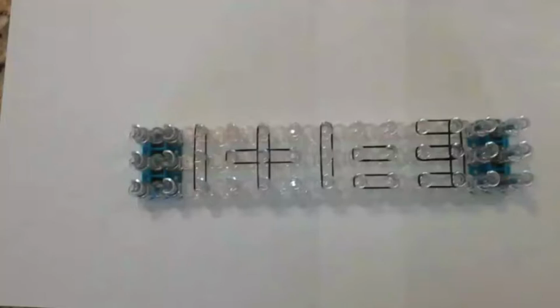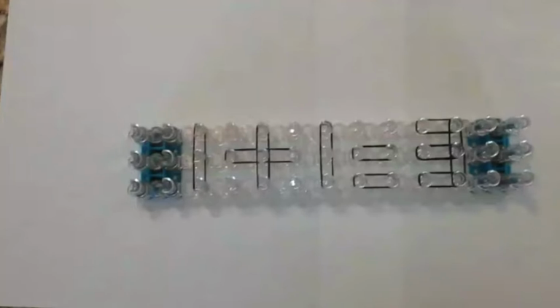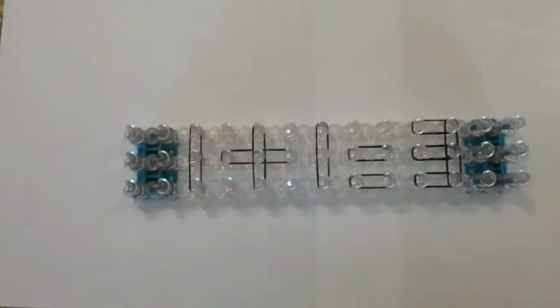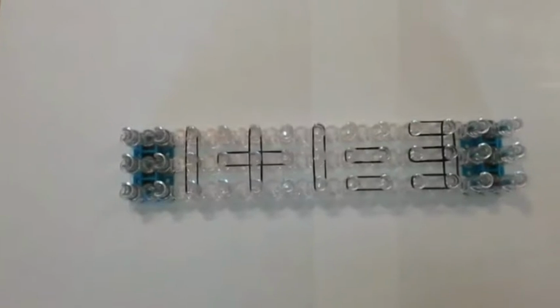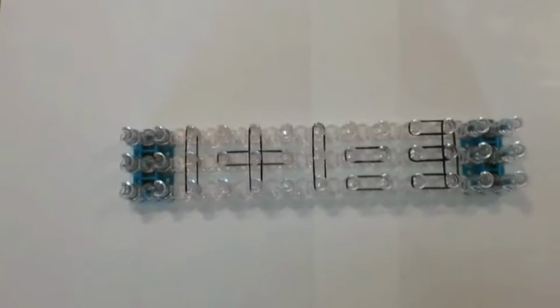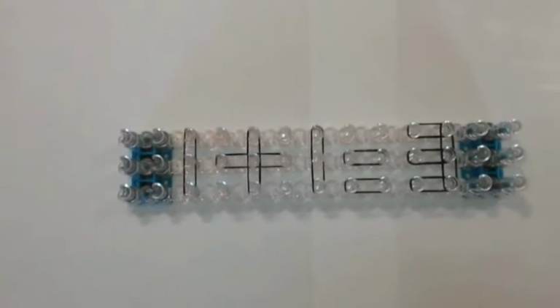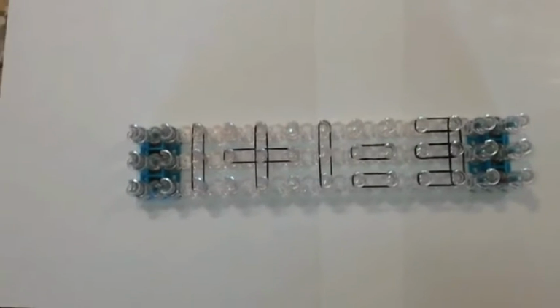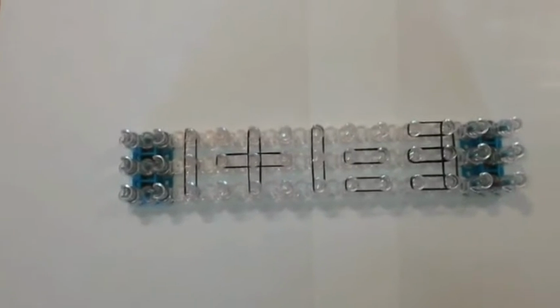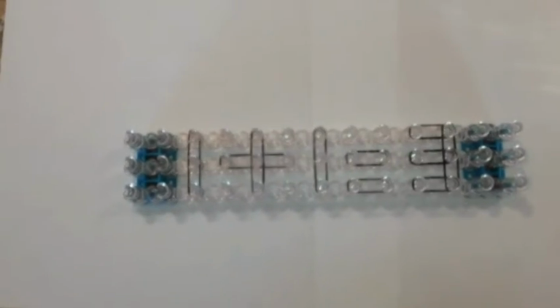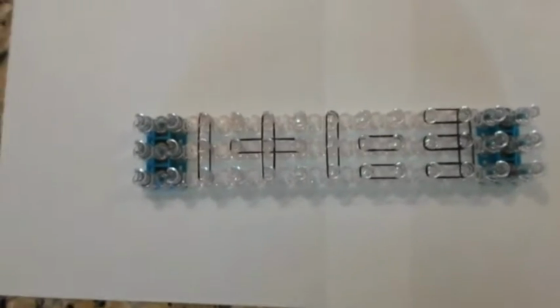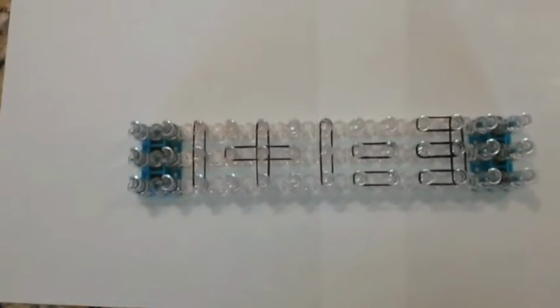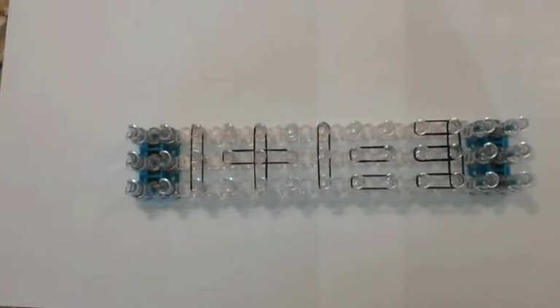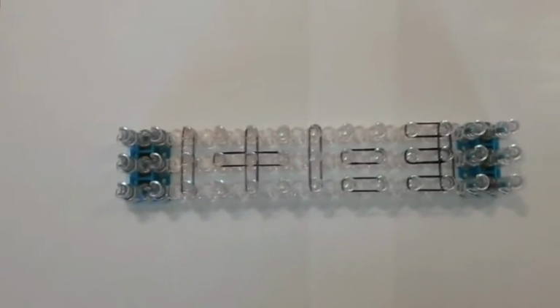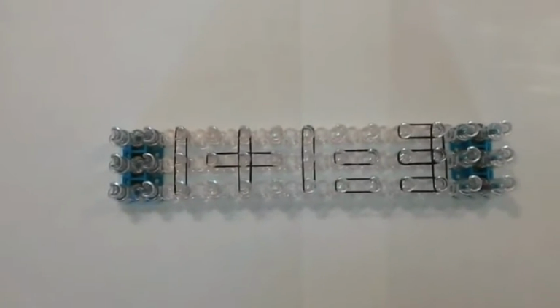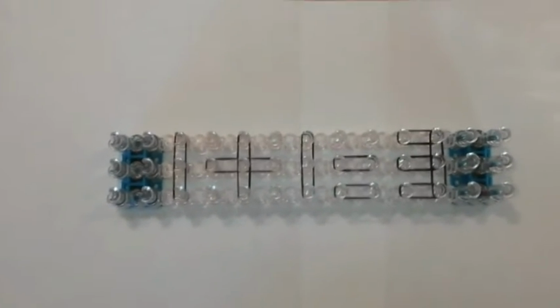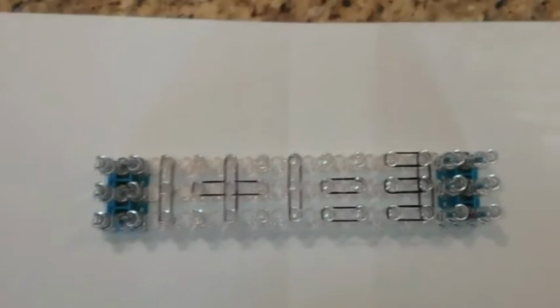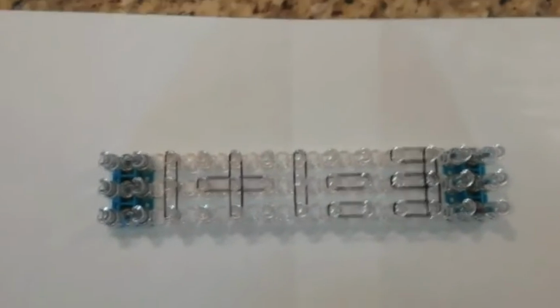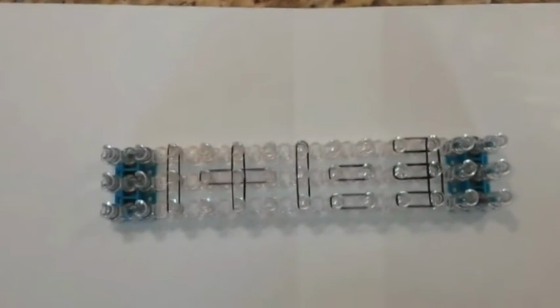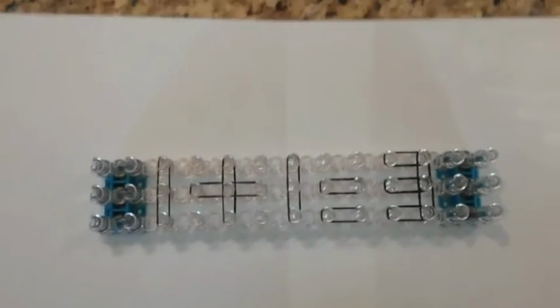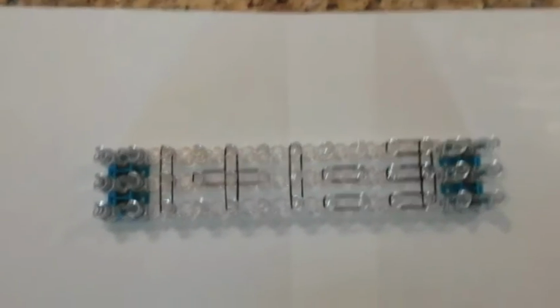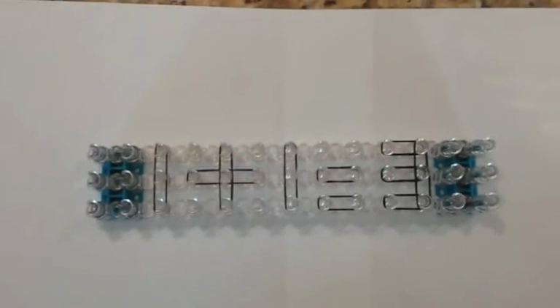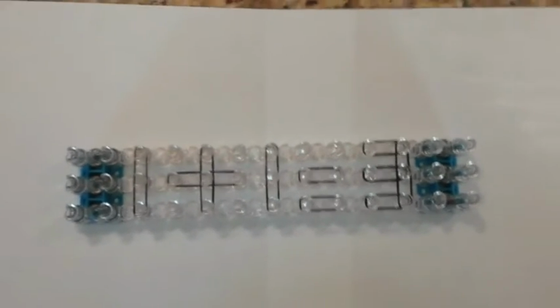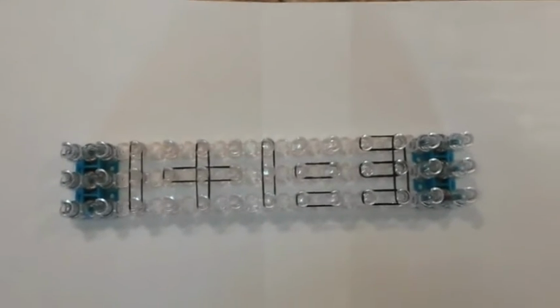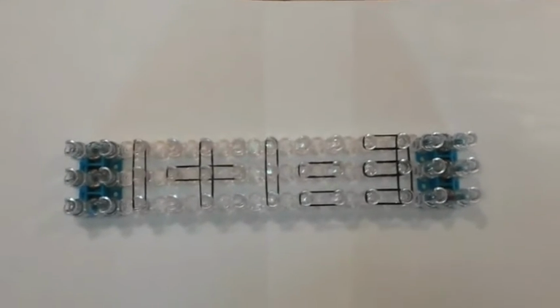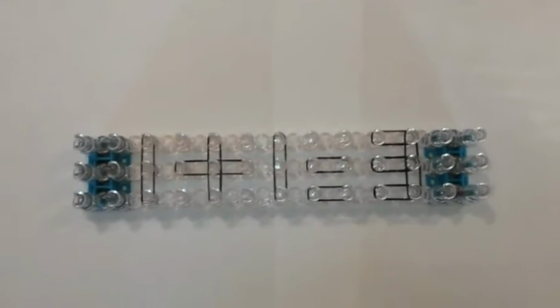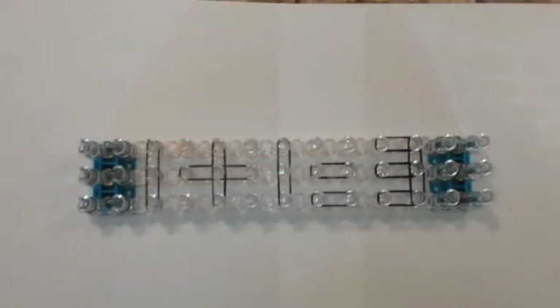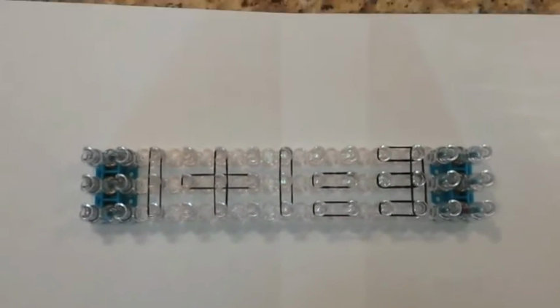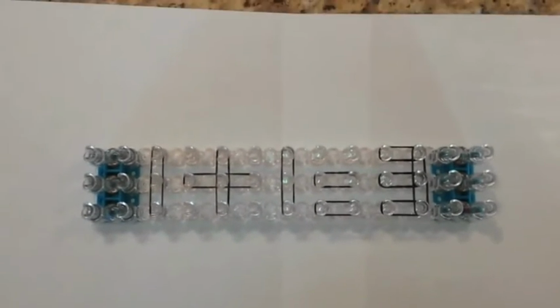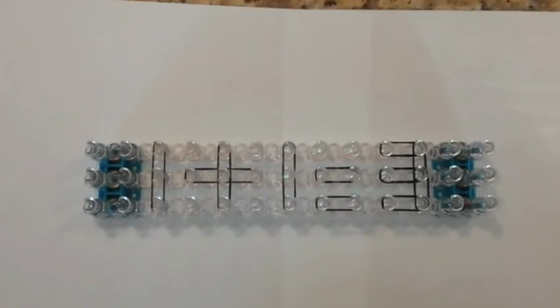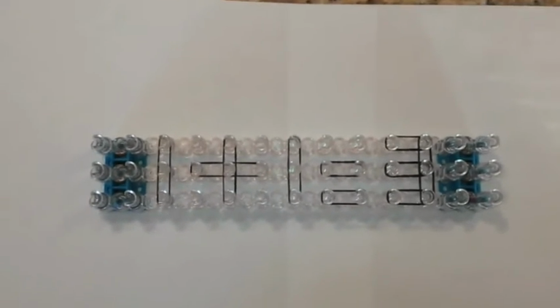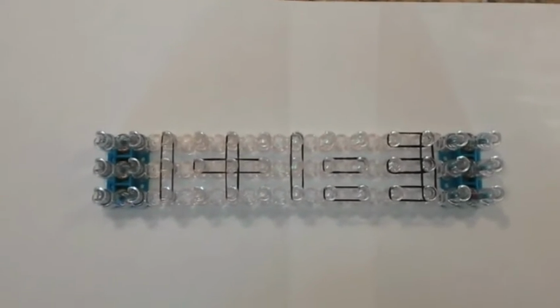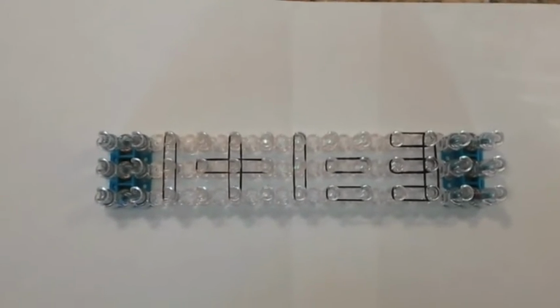Hey, this is Aiden, and I'll be showing you Rainbow Loom Math.